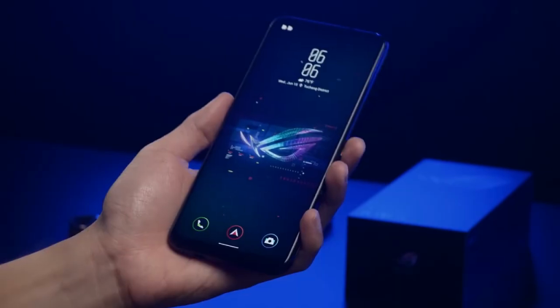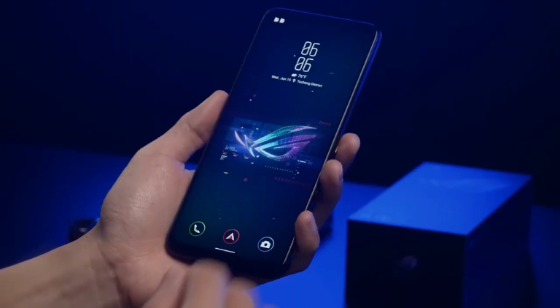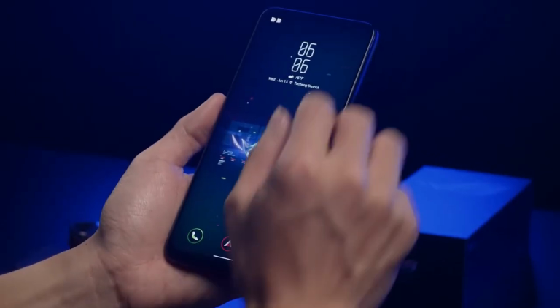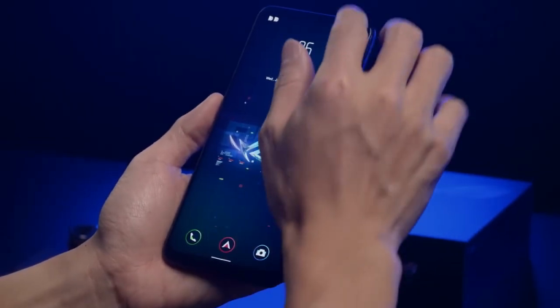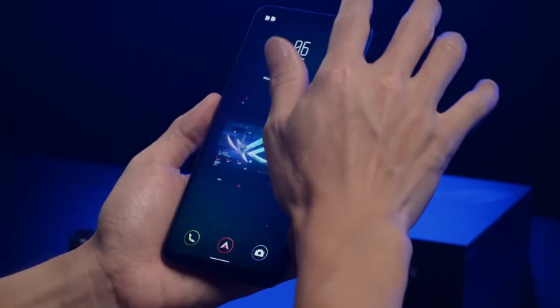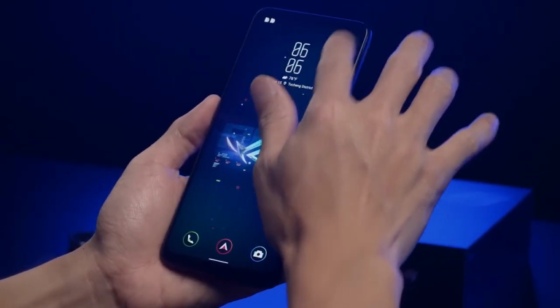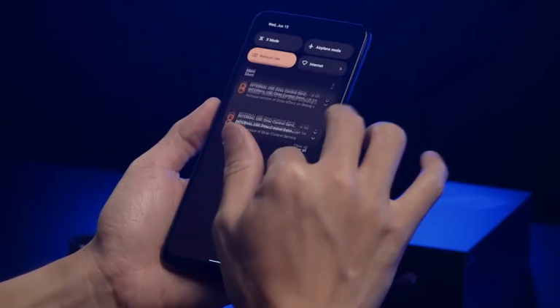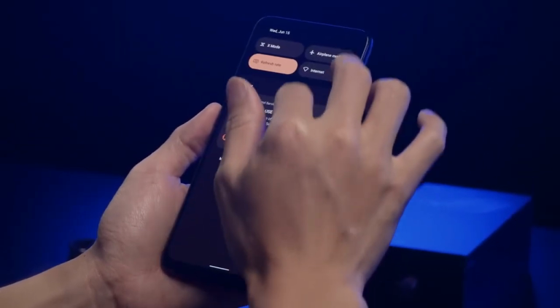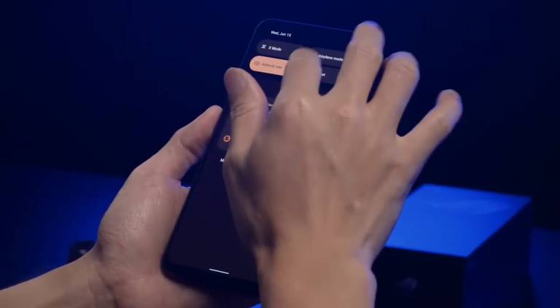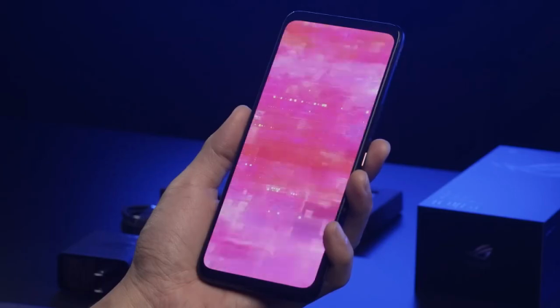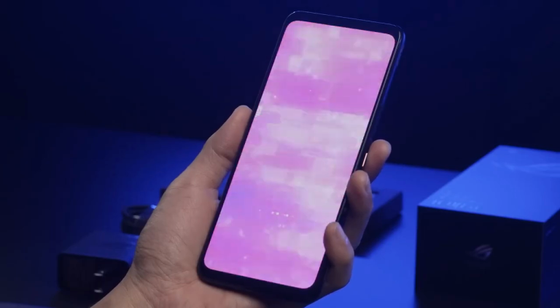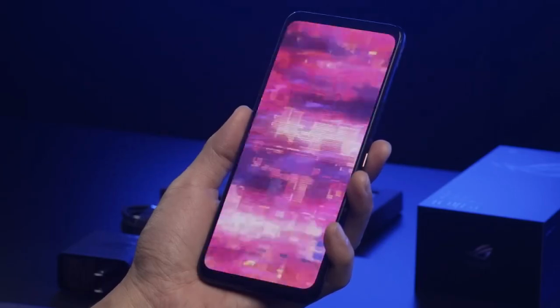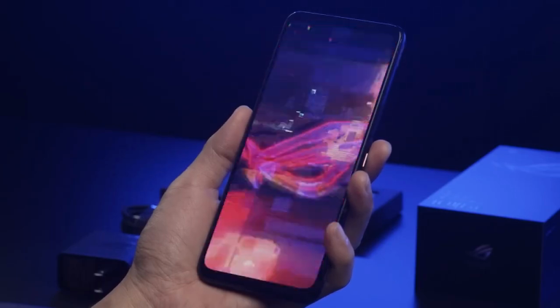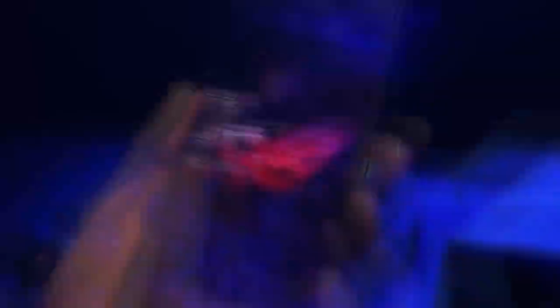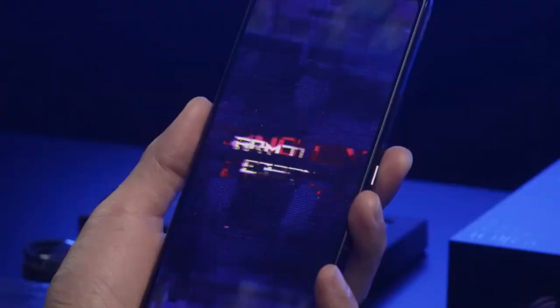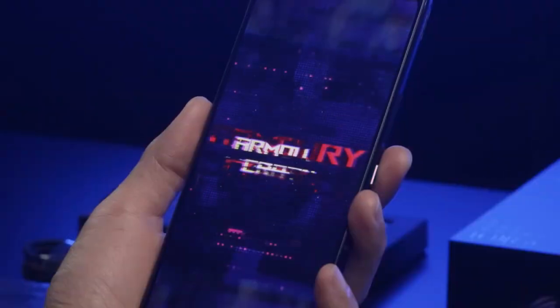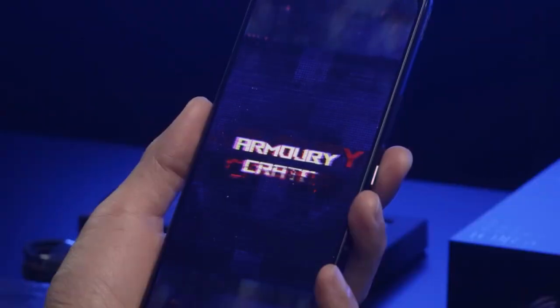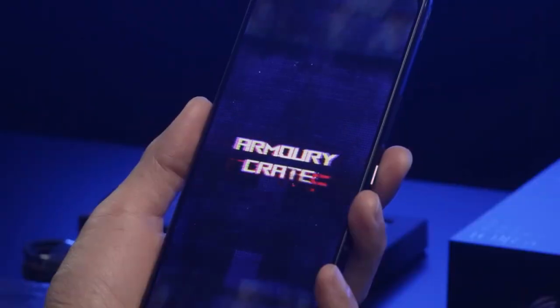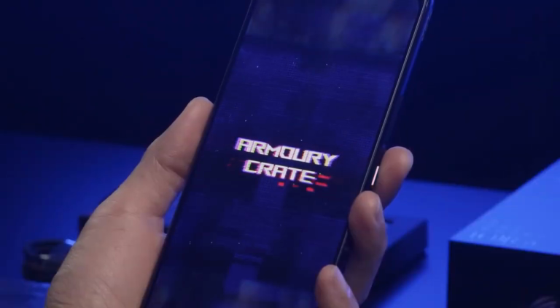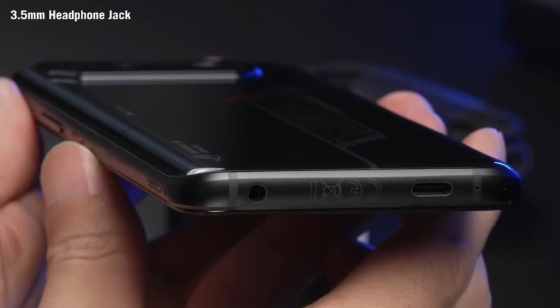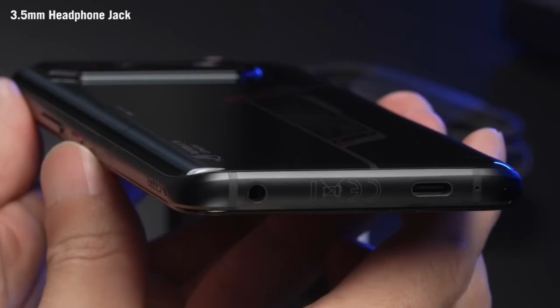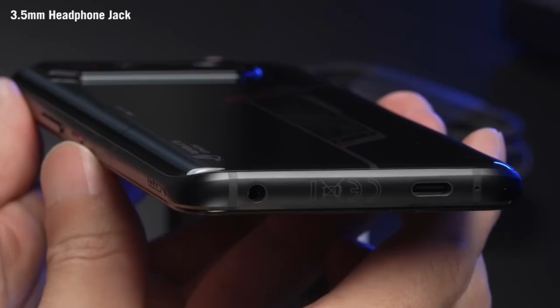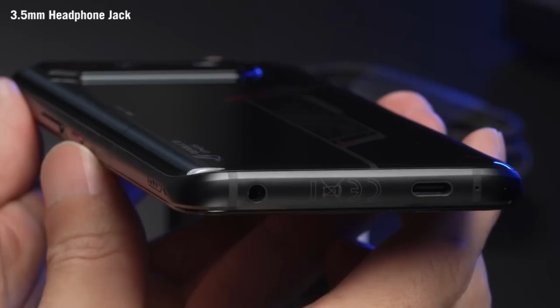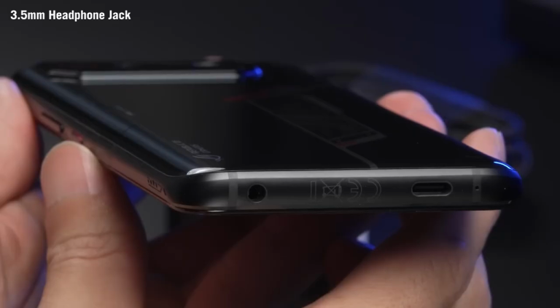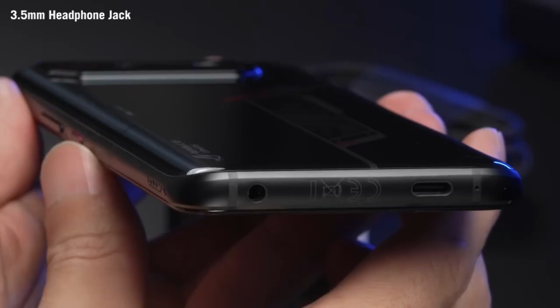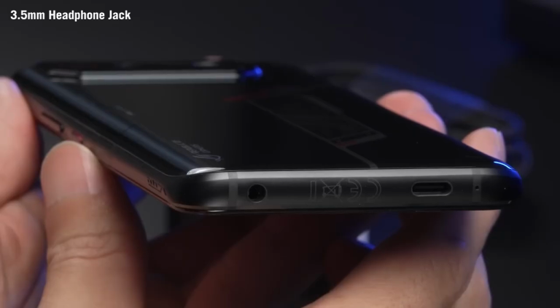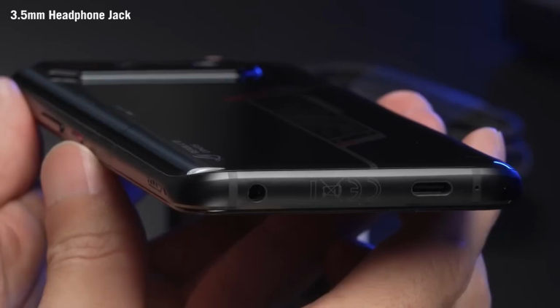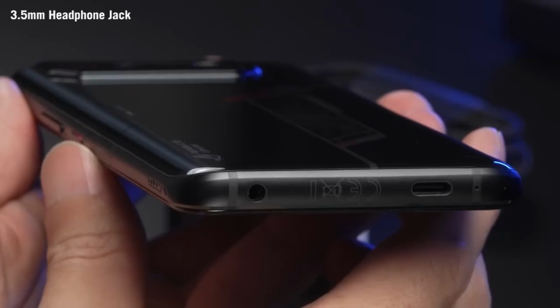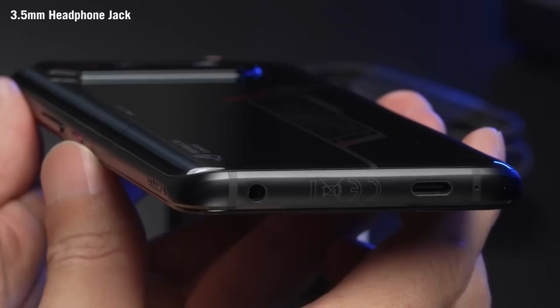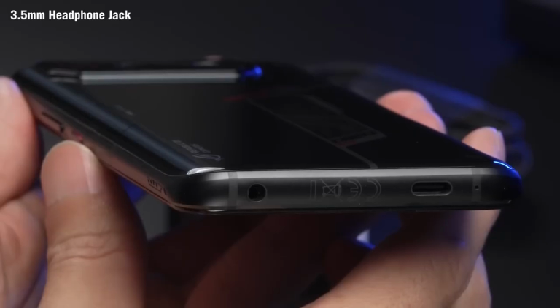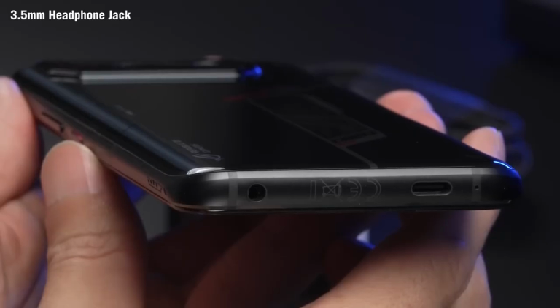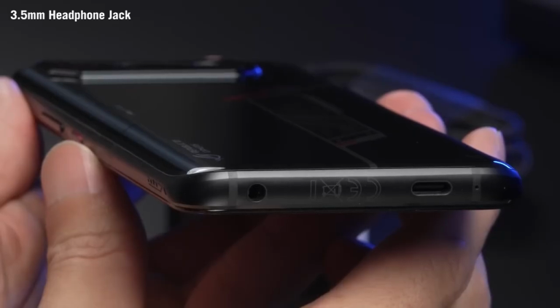The phone offers an on-screen fingerprint sensor, and it also features a 3.5mm headphone jack.